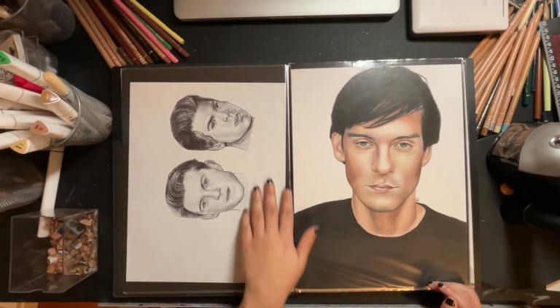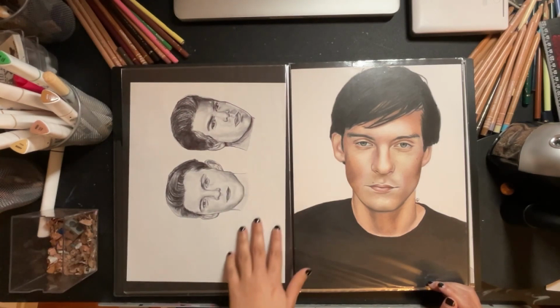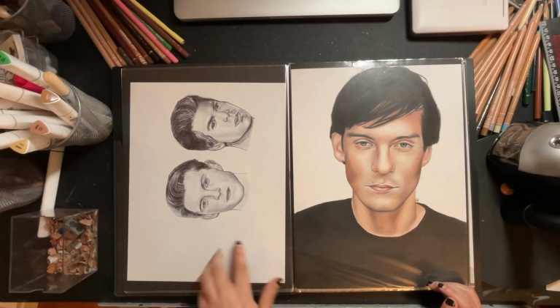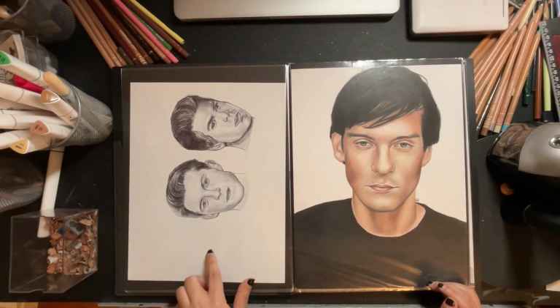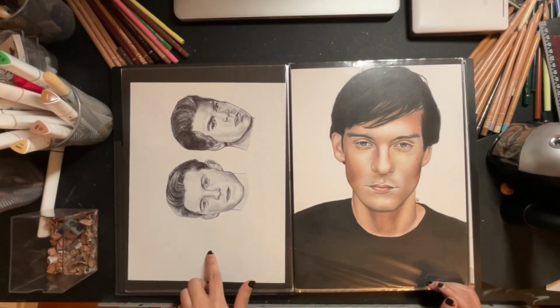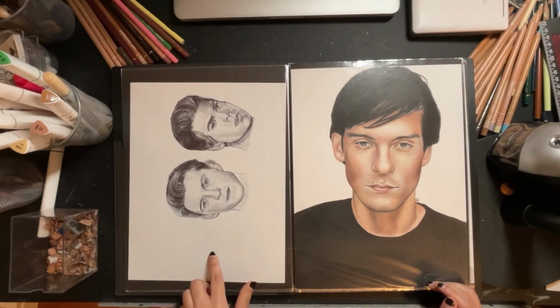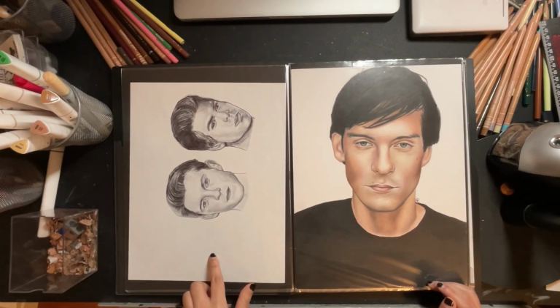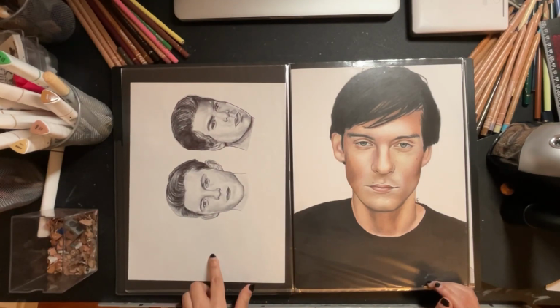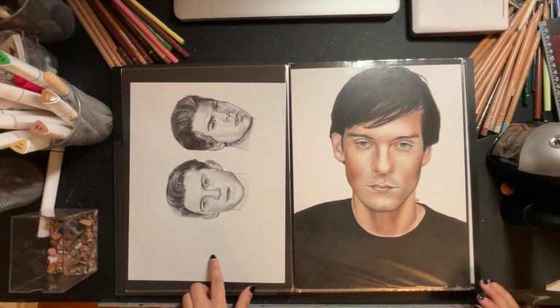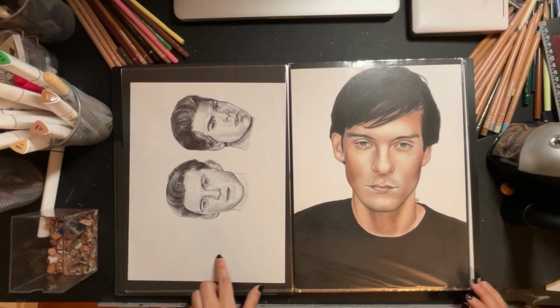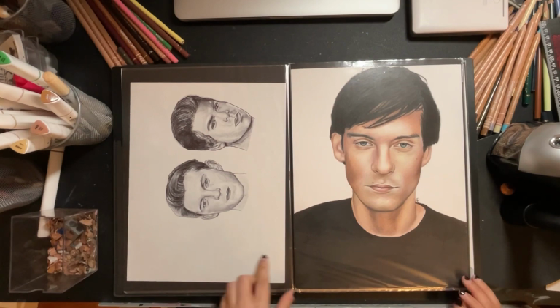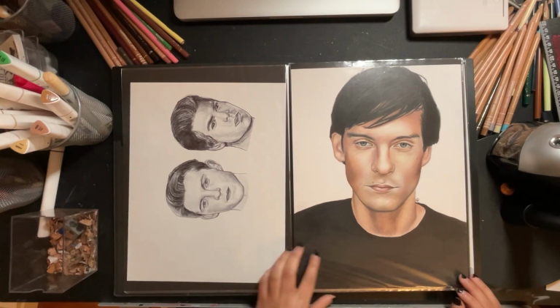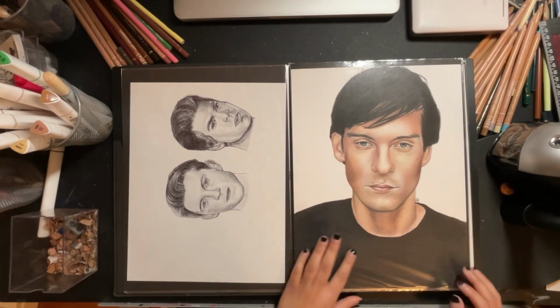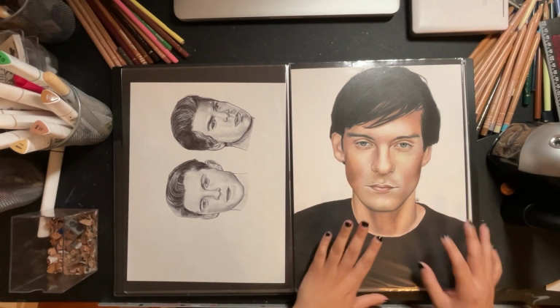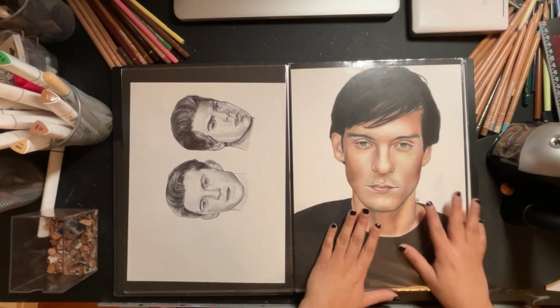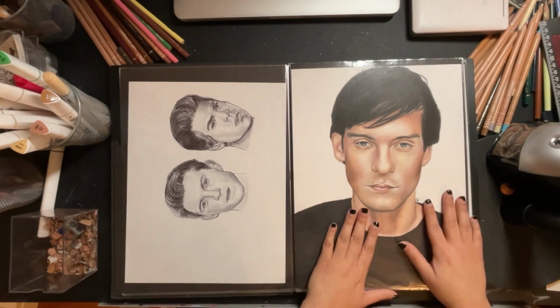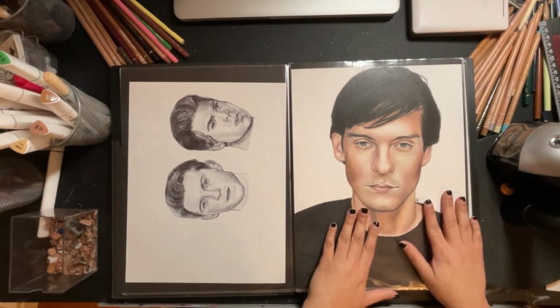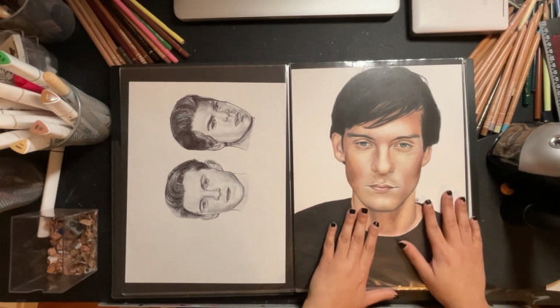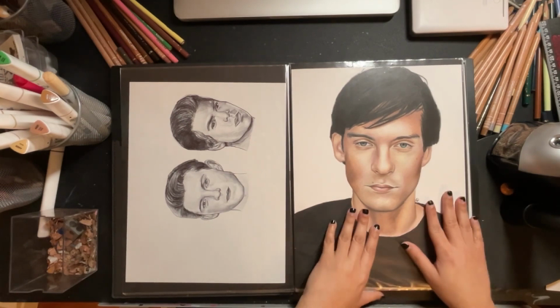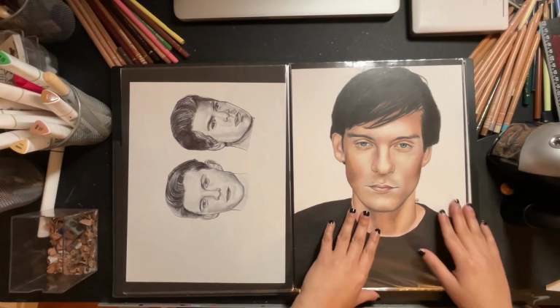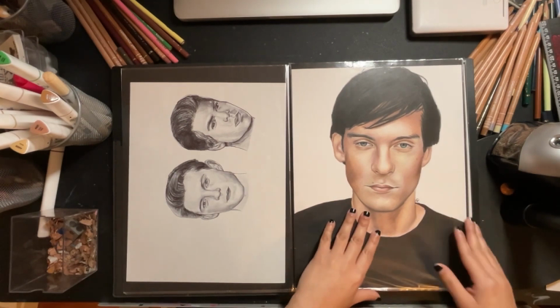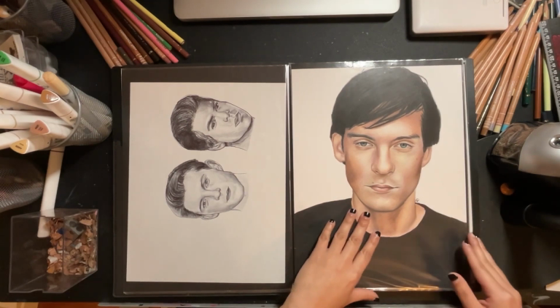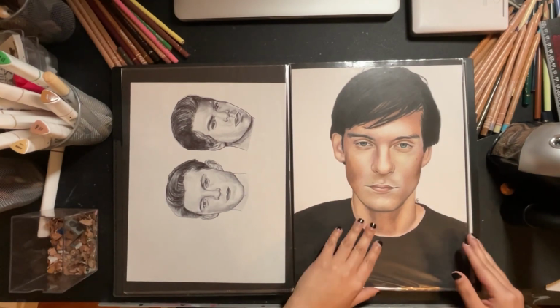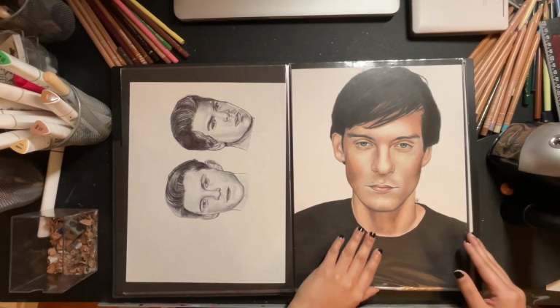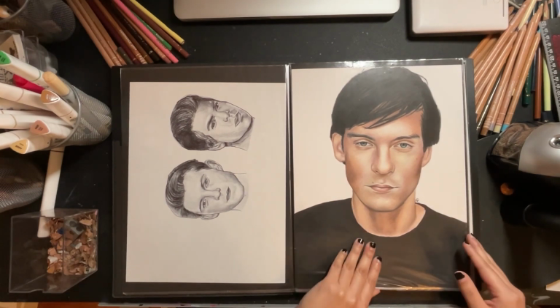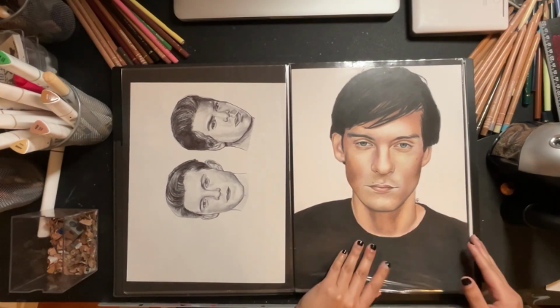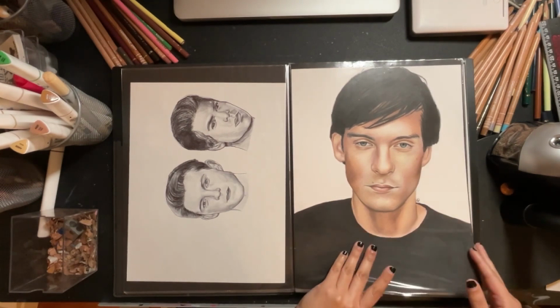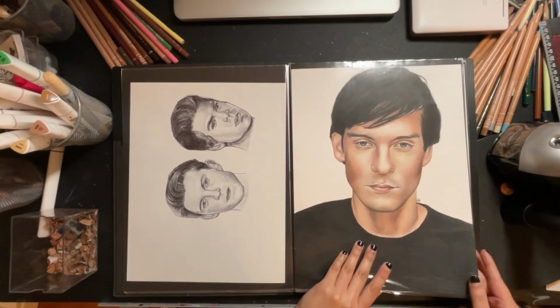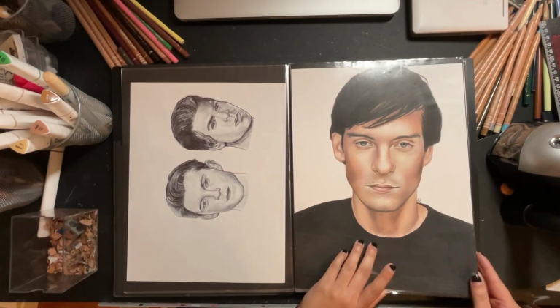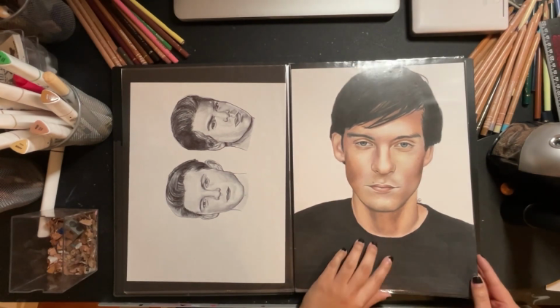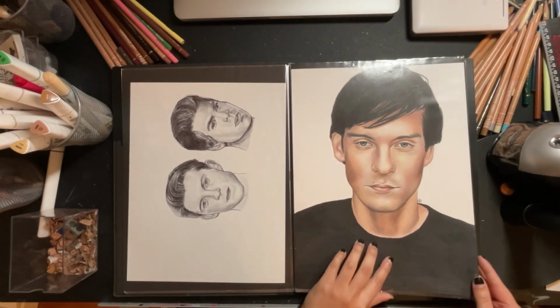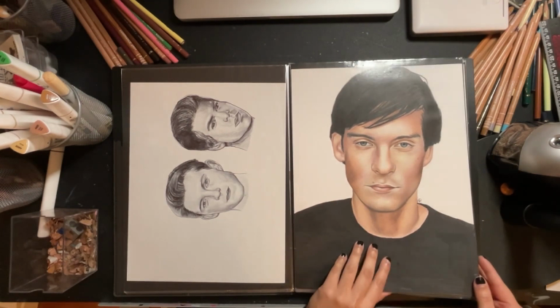I didn't get to do Tobey Maguire's Spider-Man at the time, but here he is drawn in color pencil.